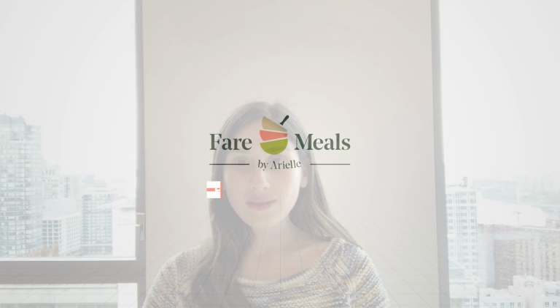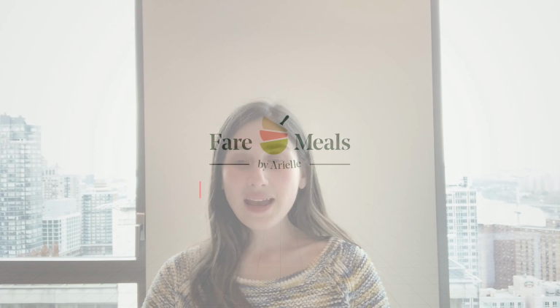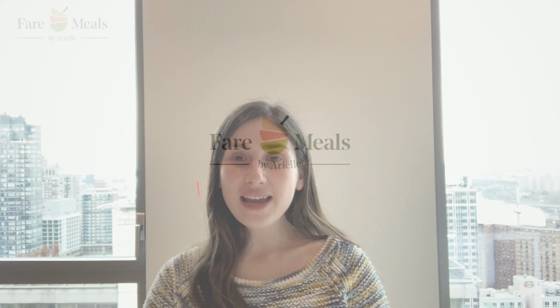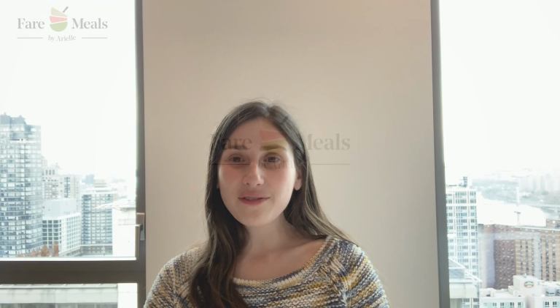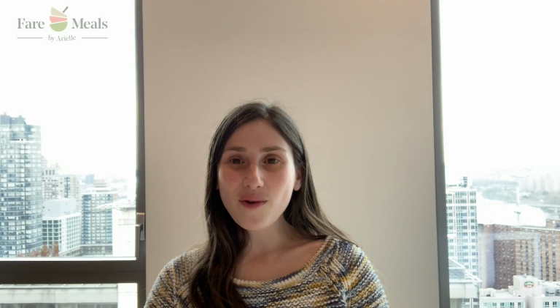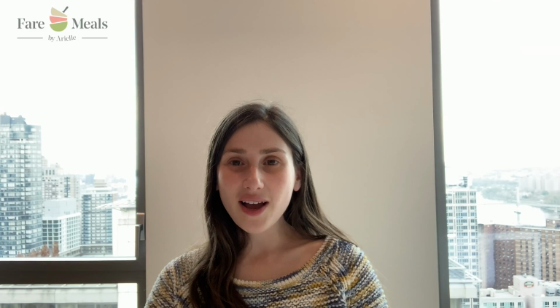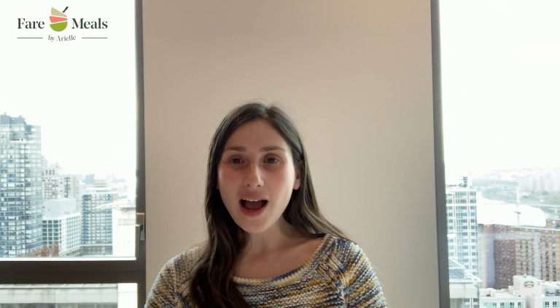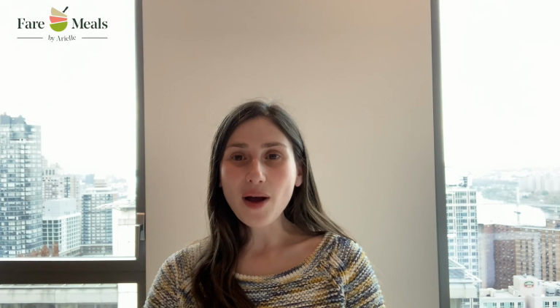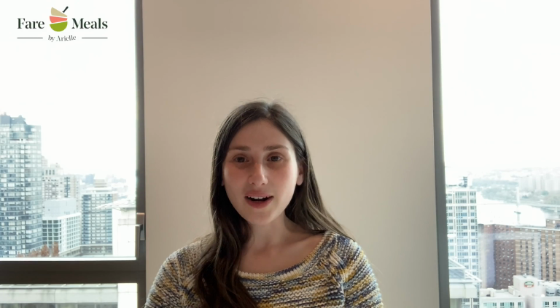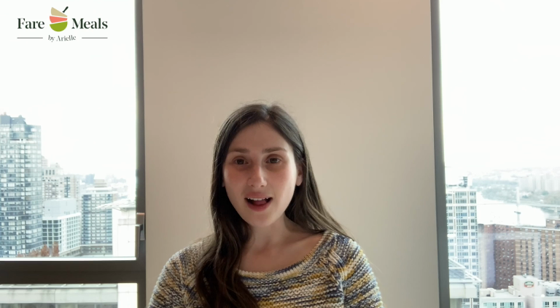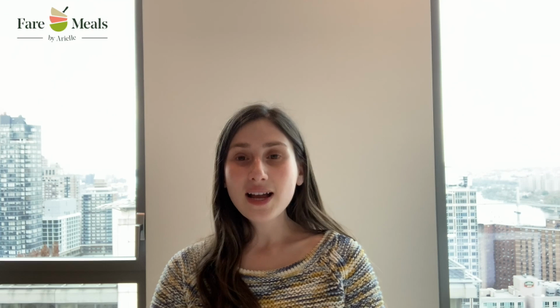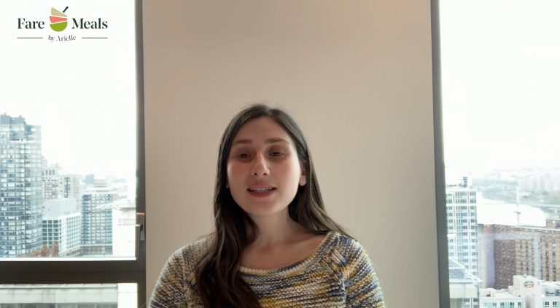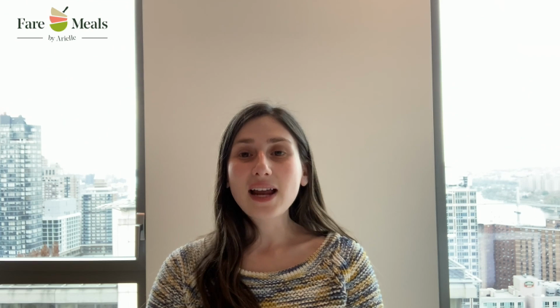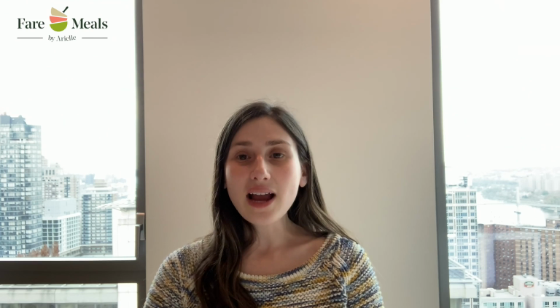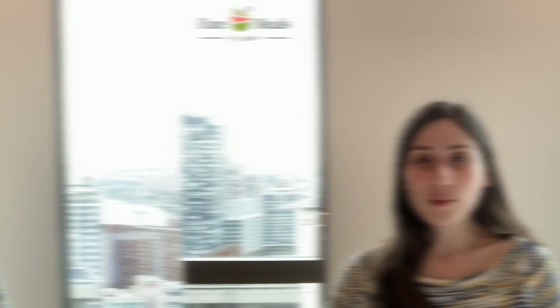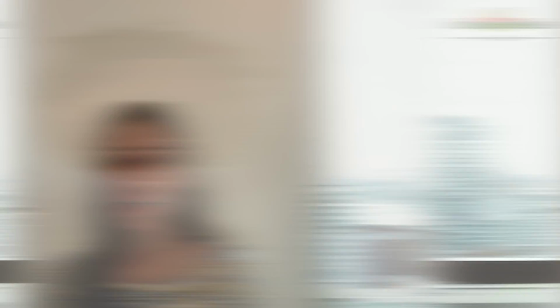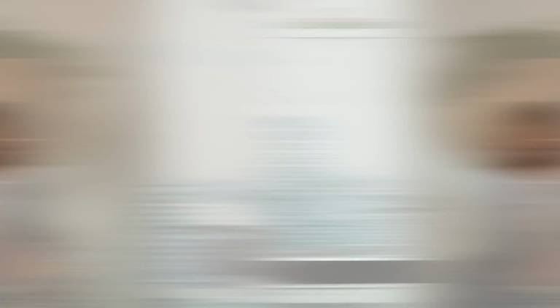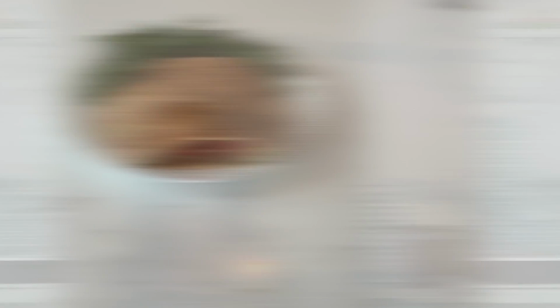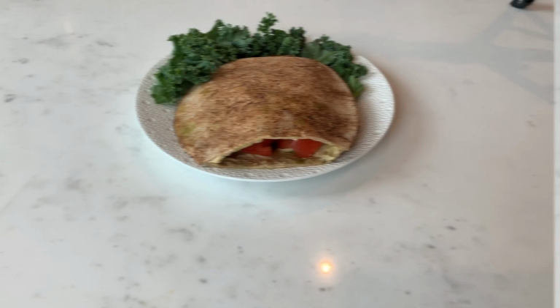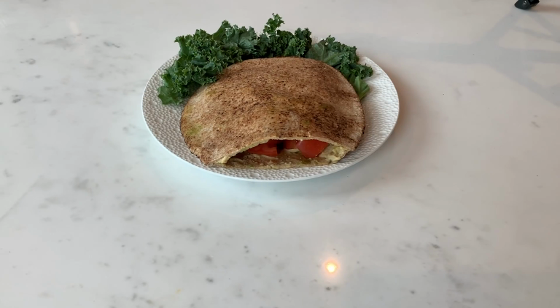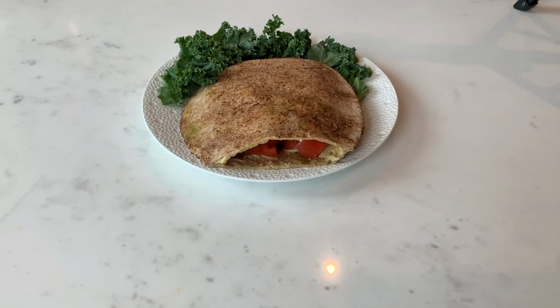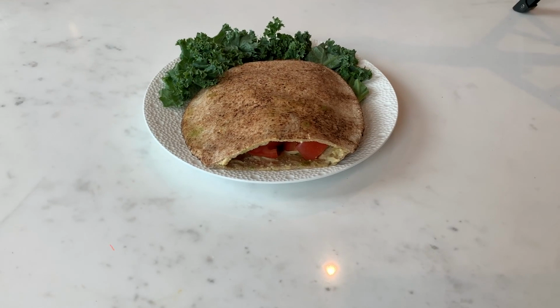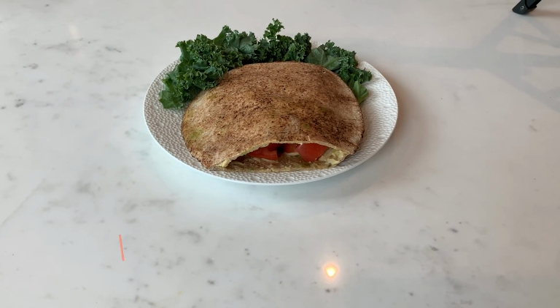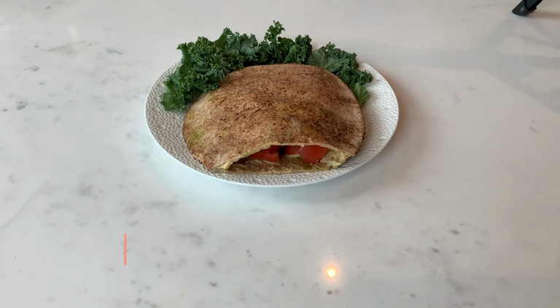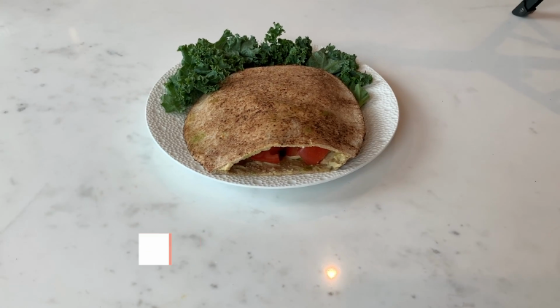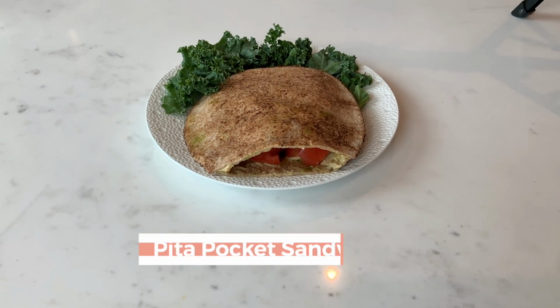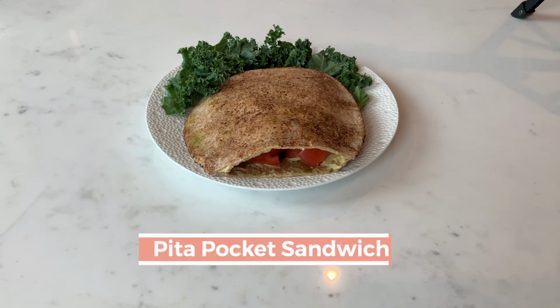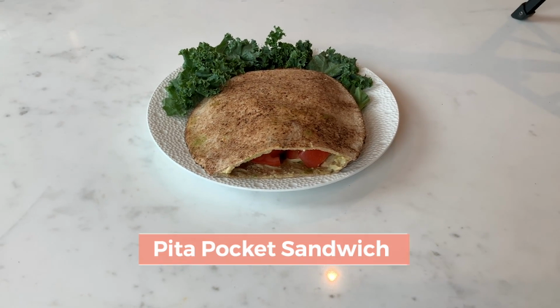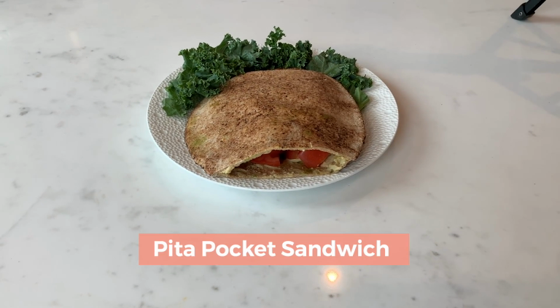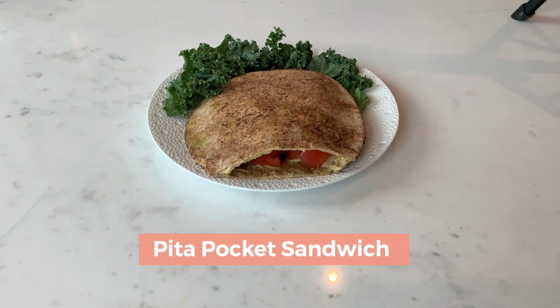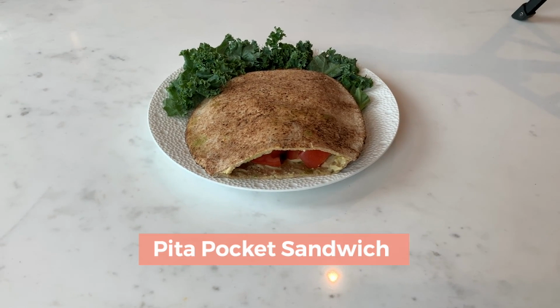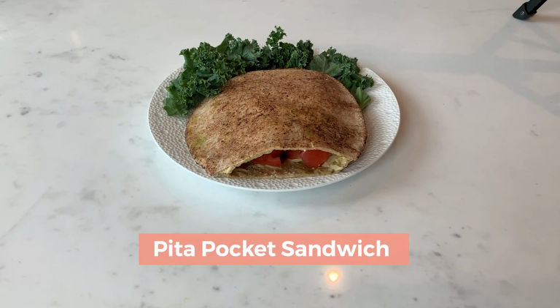Hey everyone, I'm Arielle. Today I'm going to show you how to make a healthy, simple pita pocket sandwich.